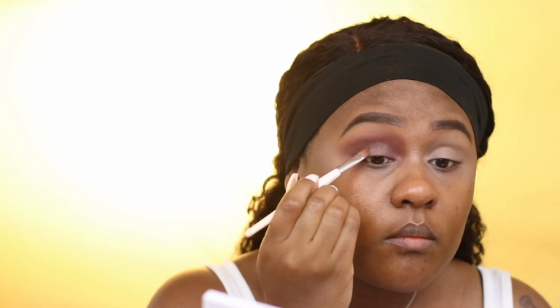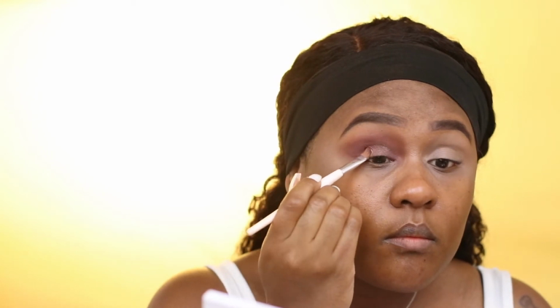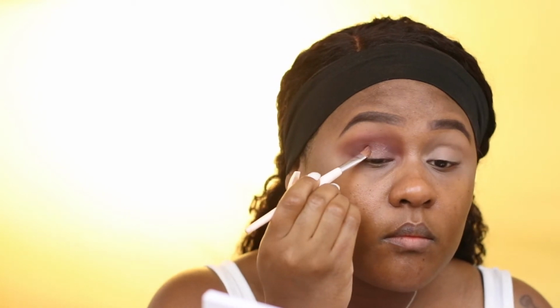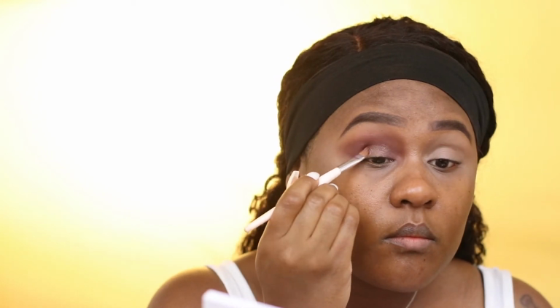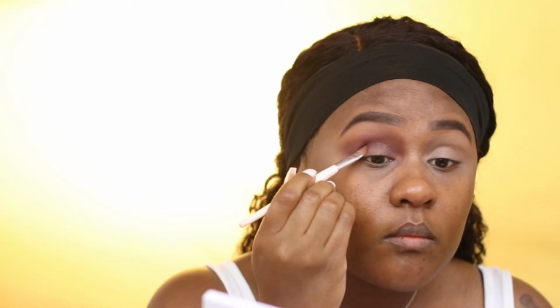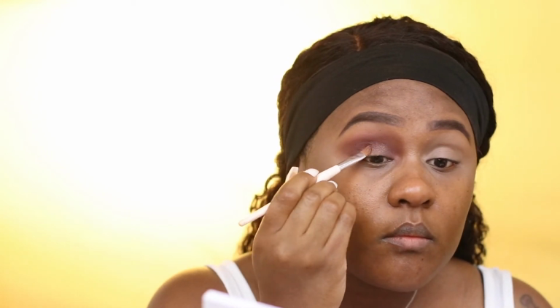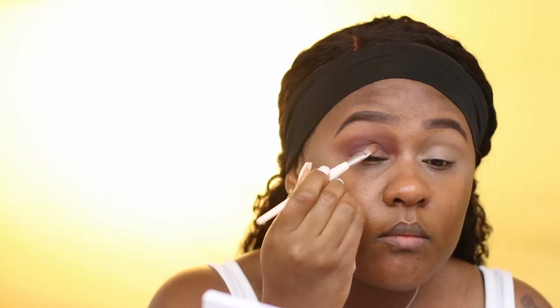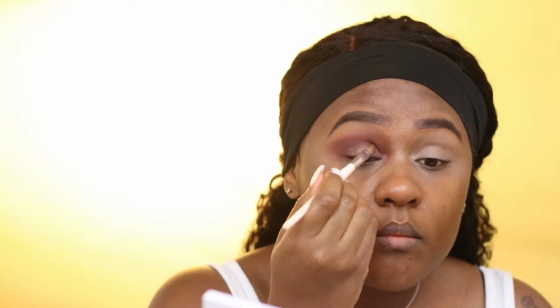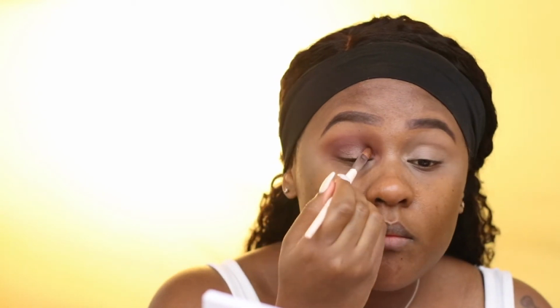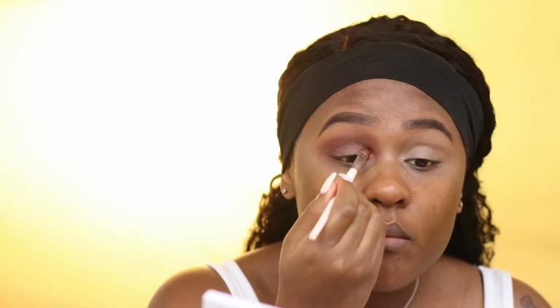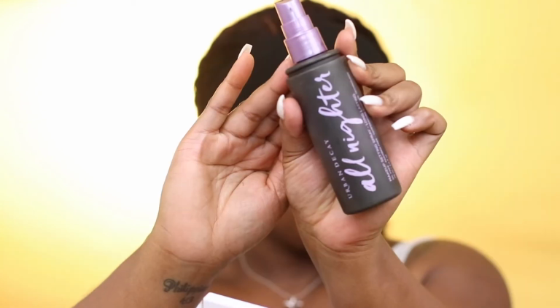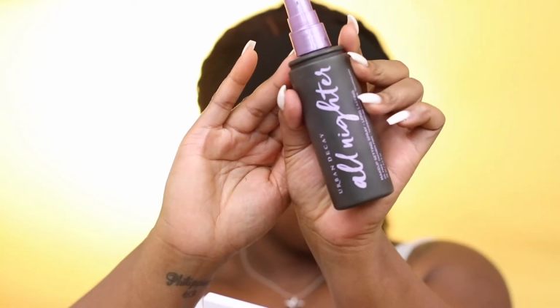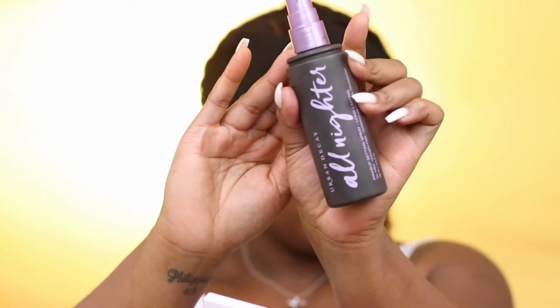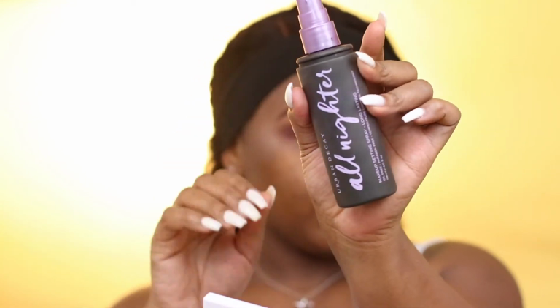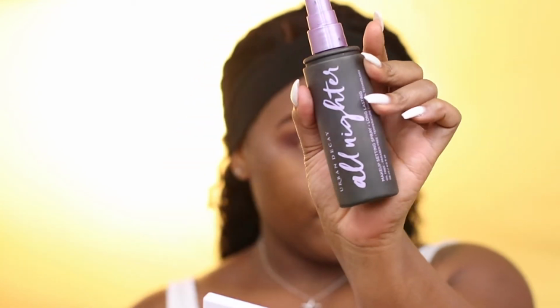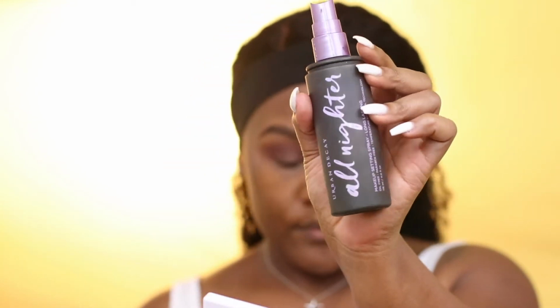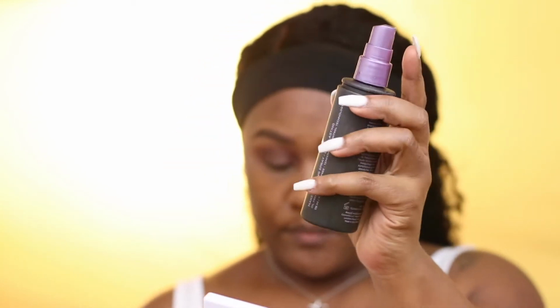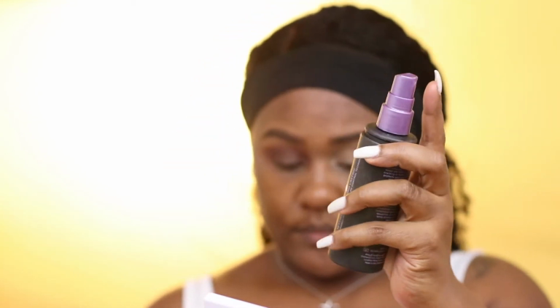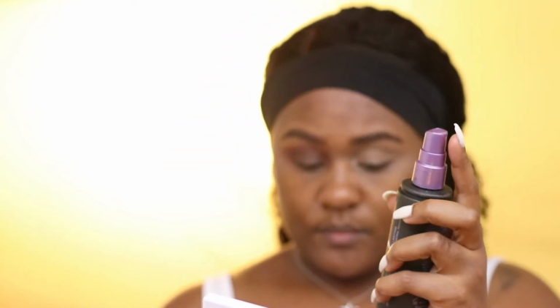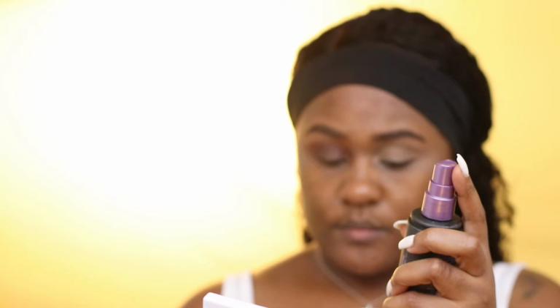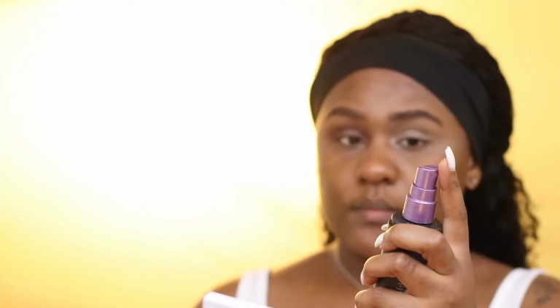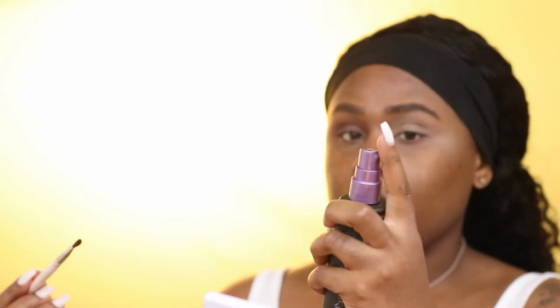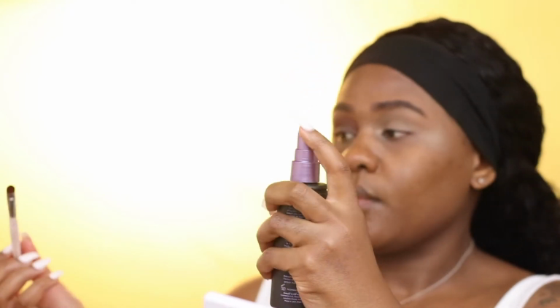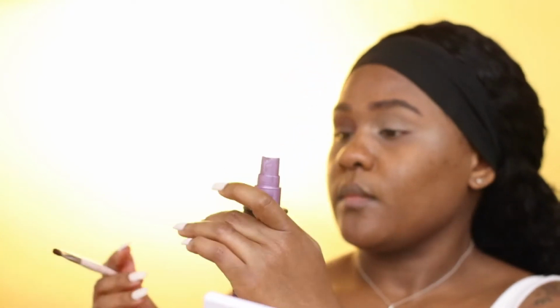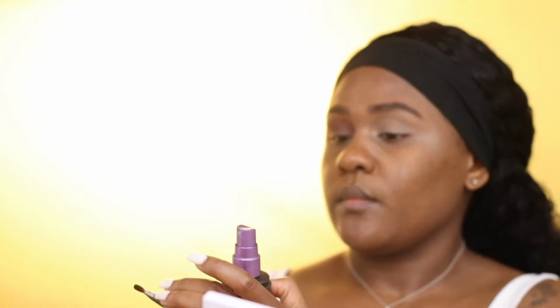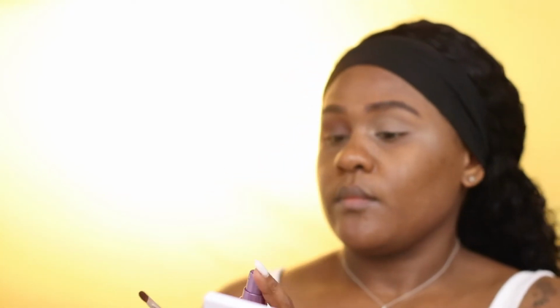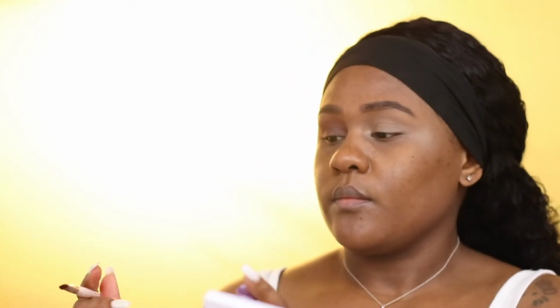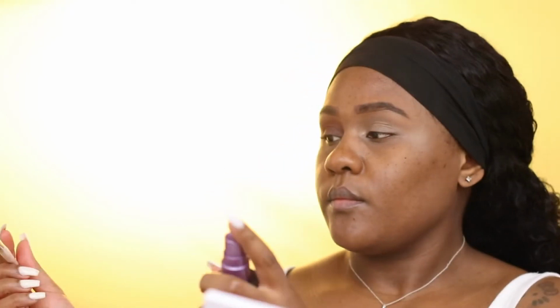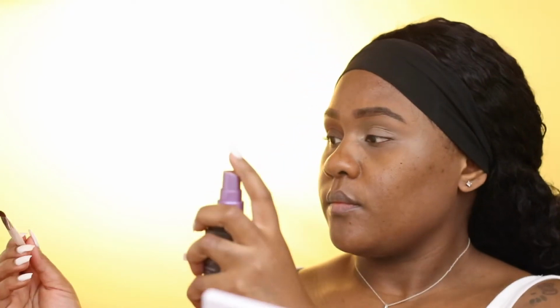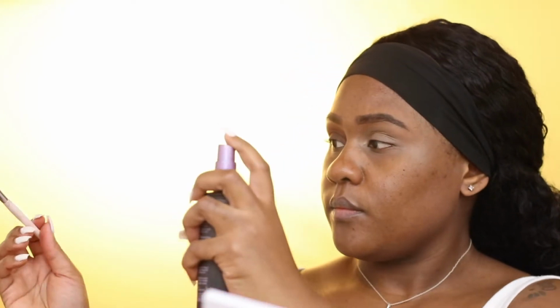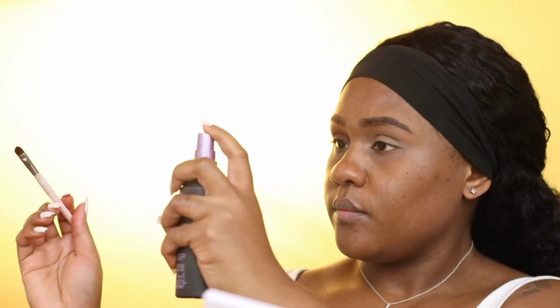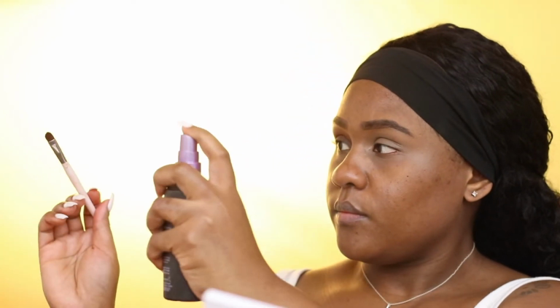For my lid area, I'm taking a topaz brown metallic eyeshadow and just packing it on my lid. To give it more of a foil metallic look, I'm using Urban Decay All Nighter Setting Spray.